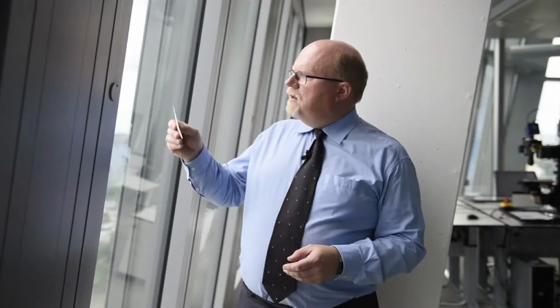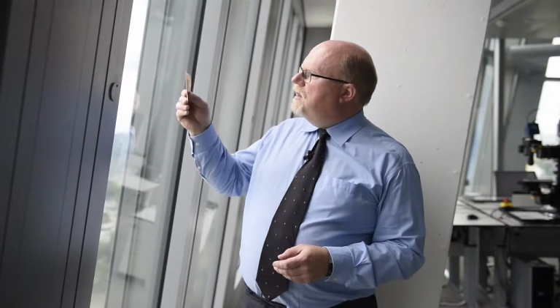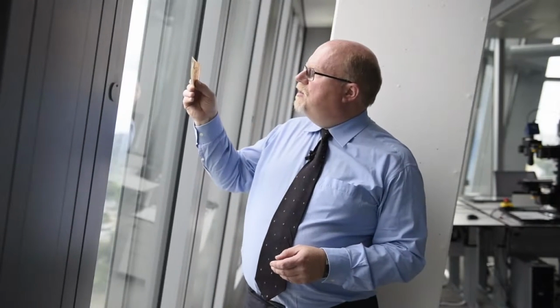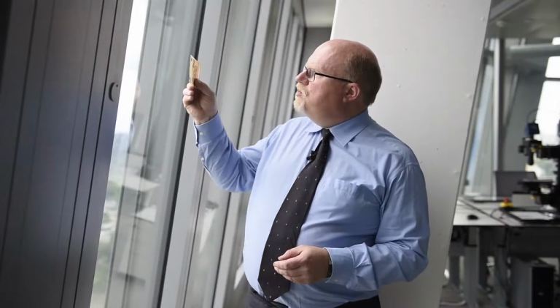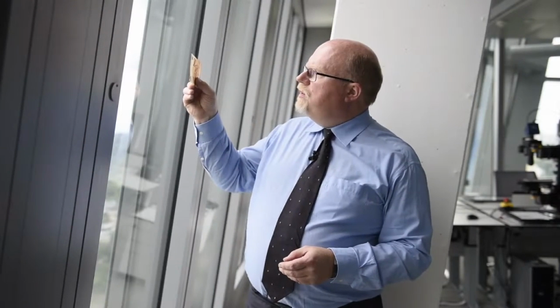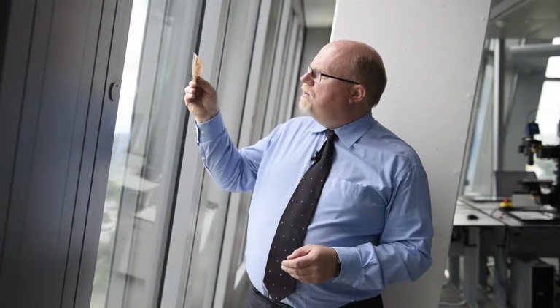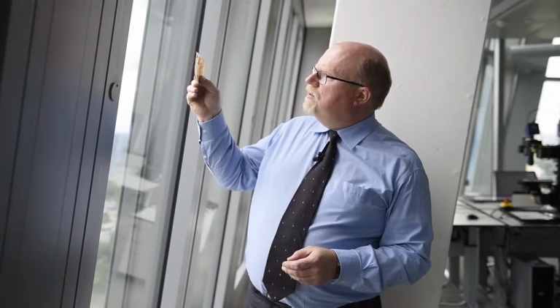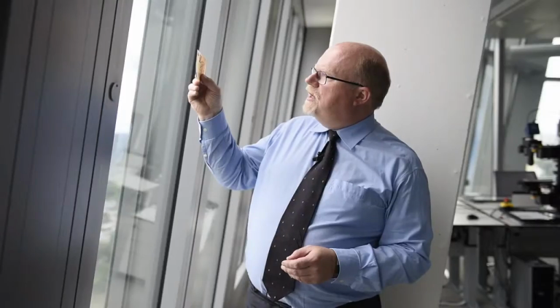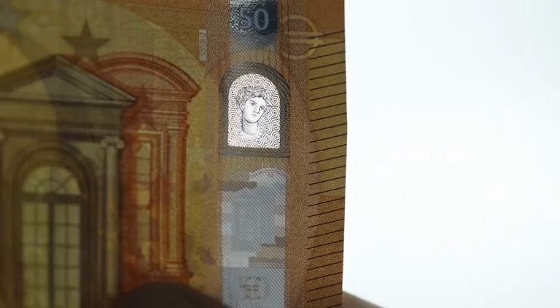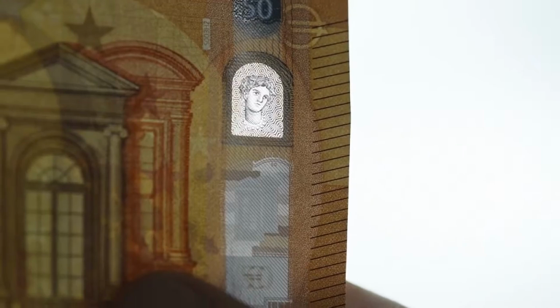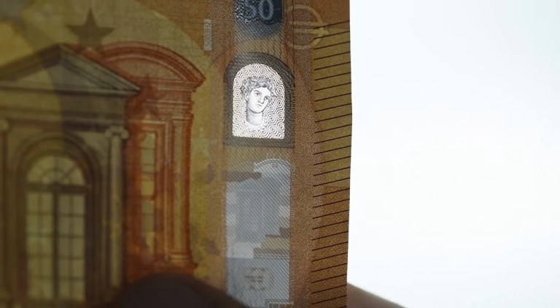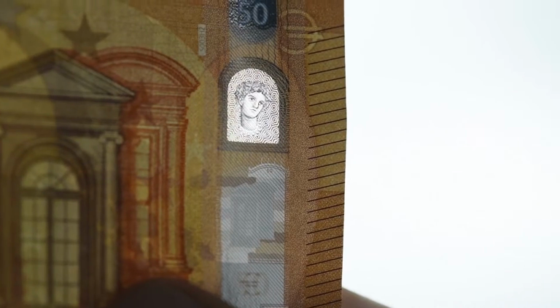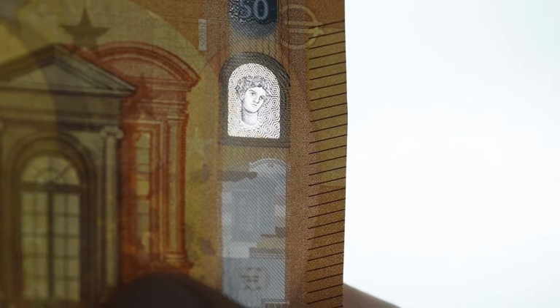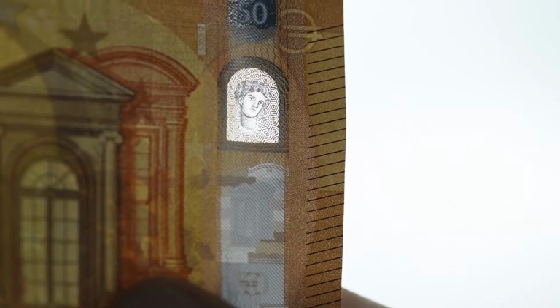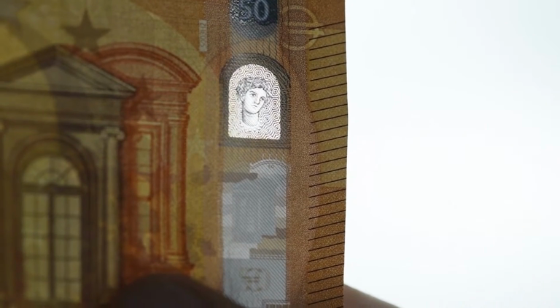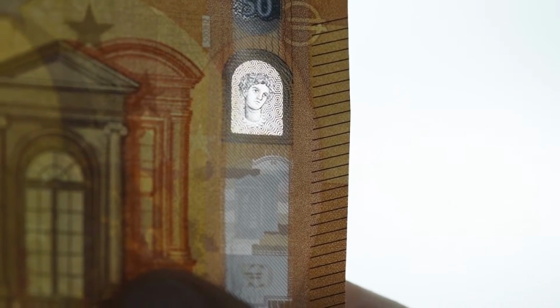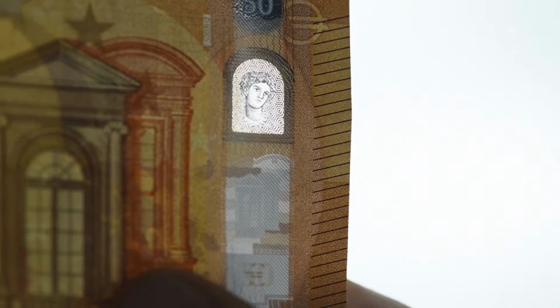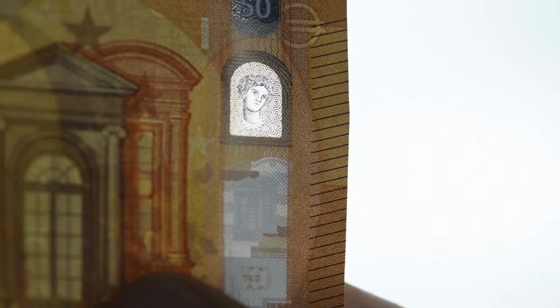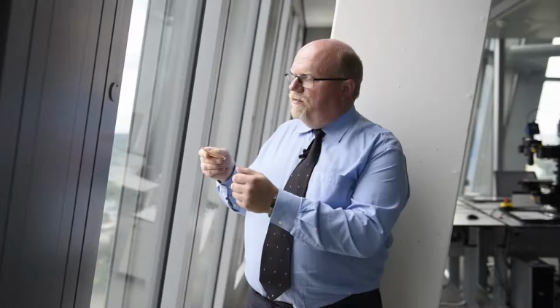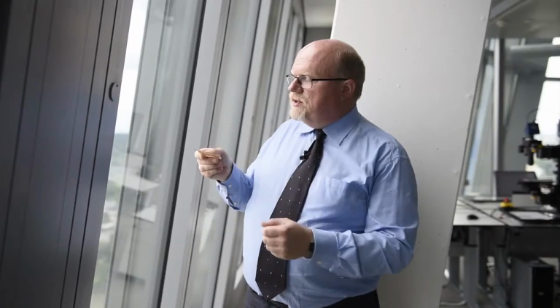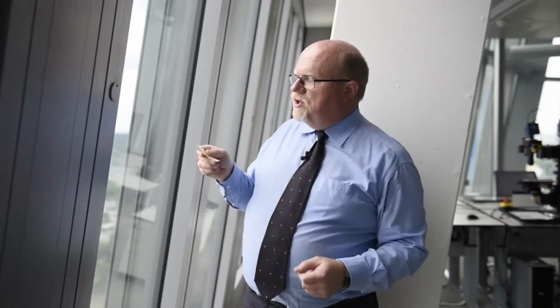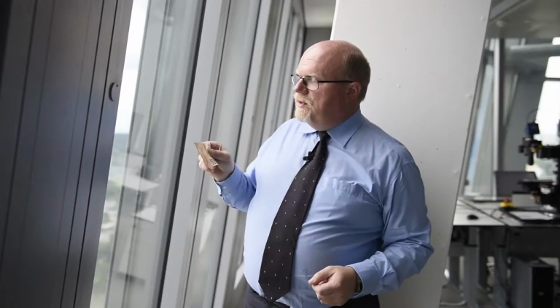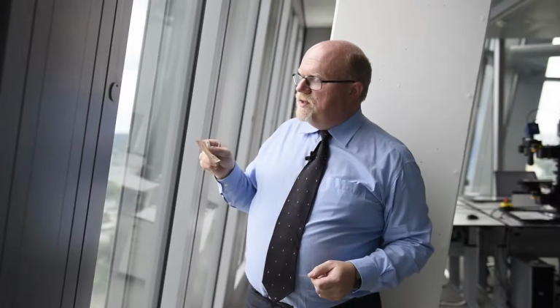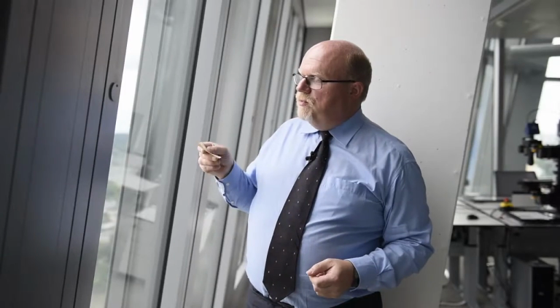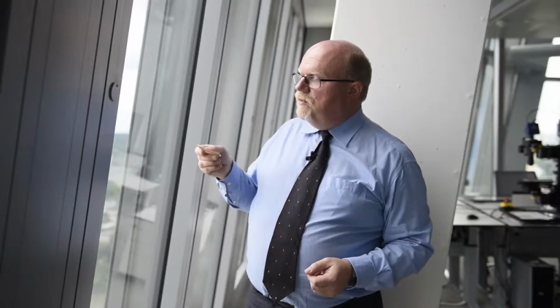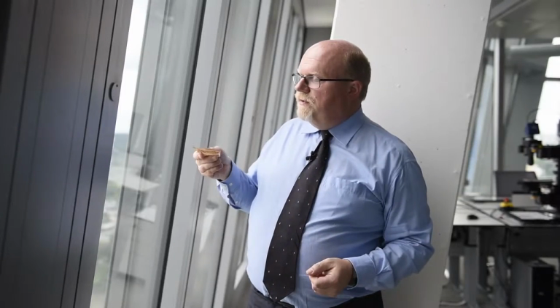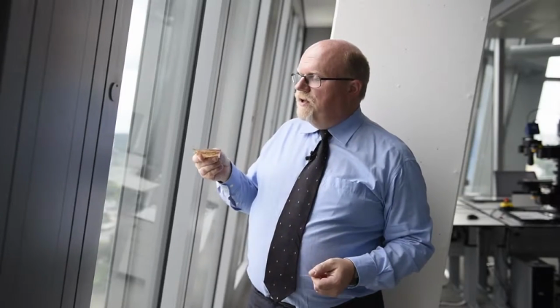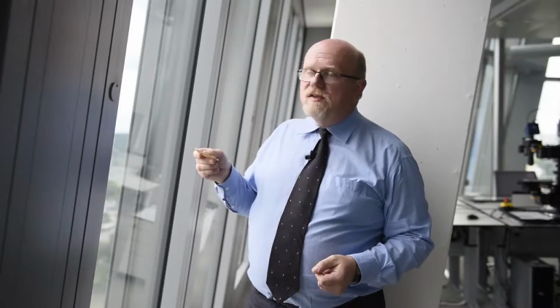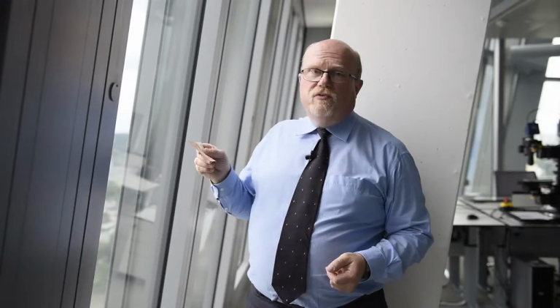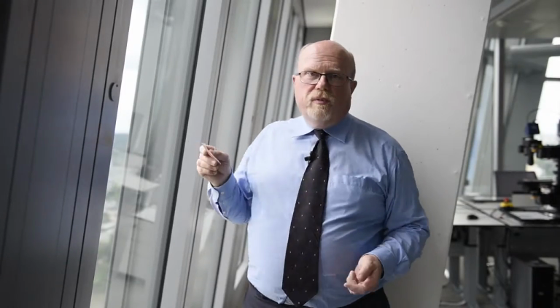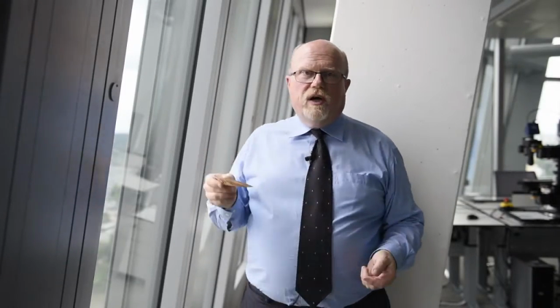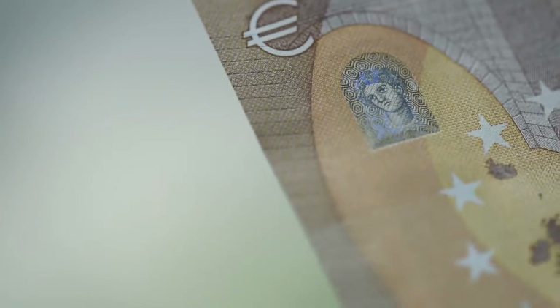In the portrait window you can see the face of Europa, and on the reverse side you will see more 50s in rainbow colours.